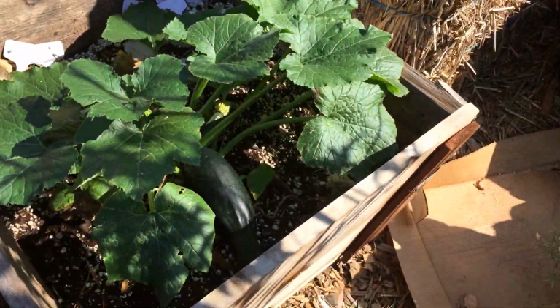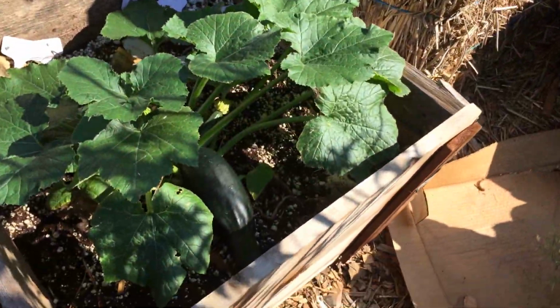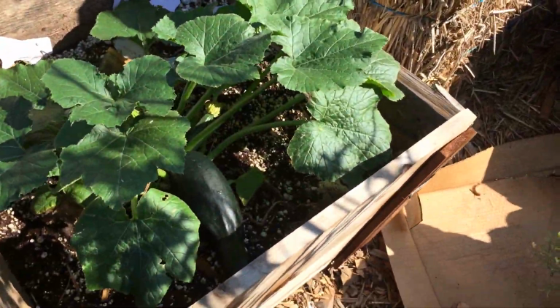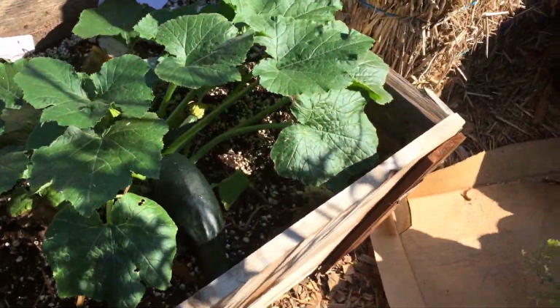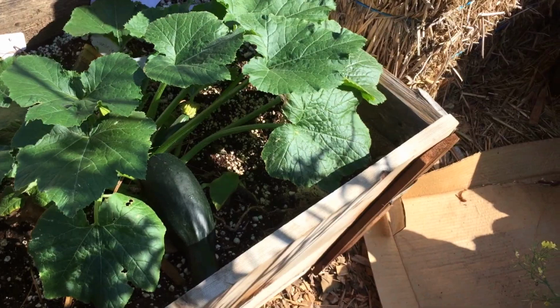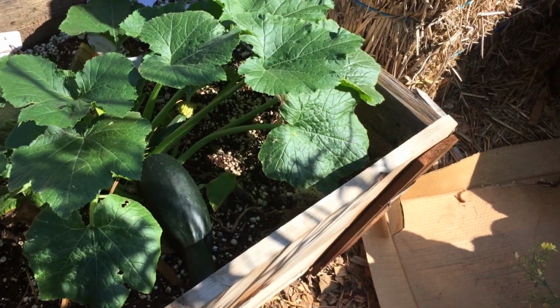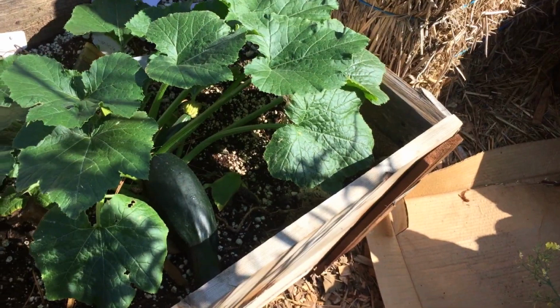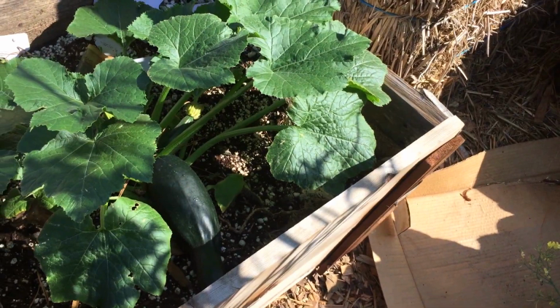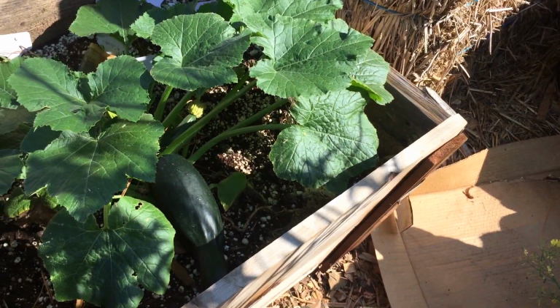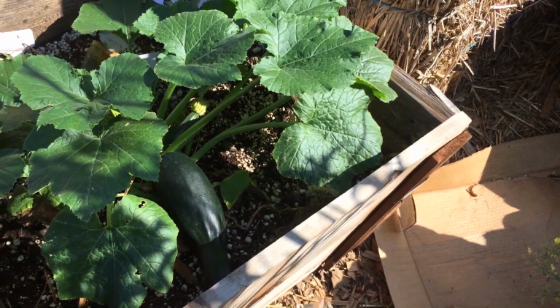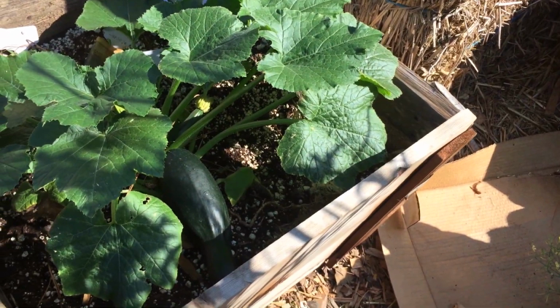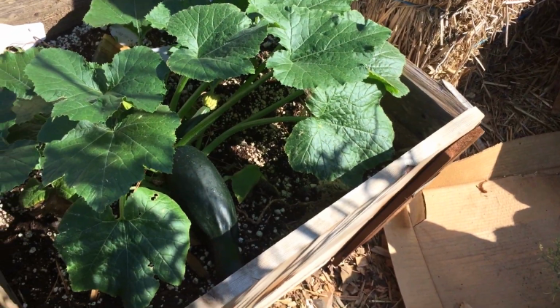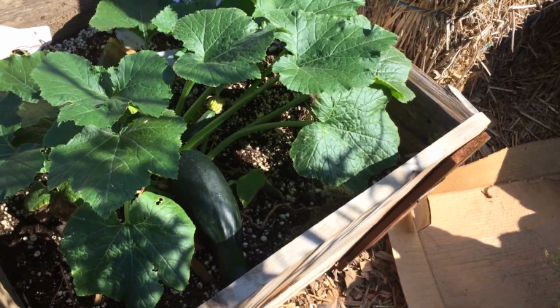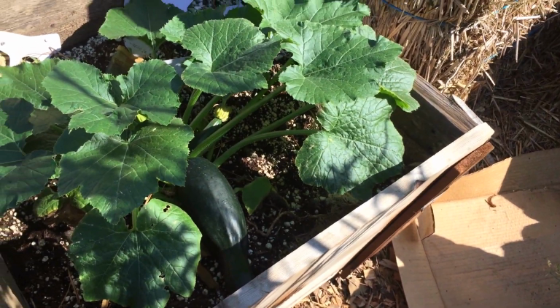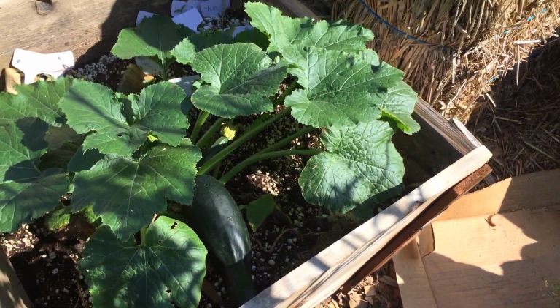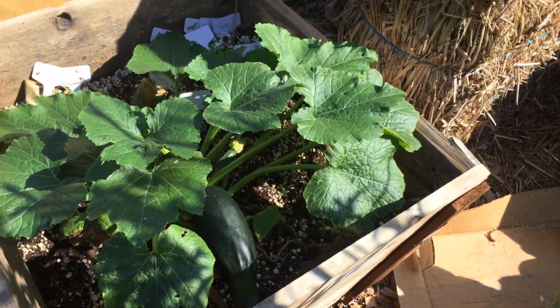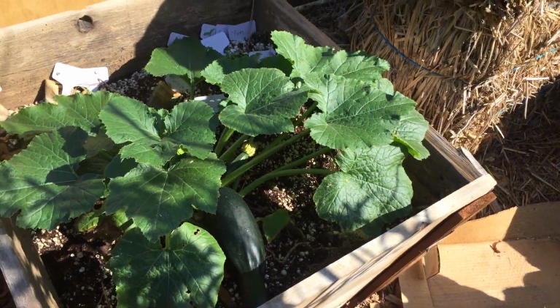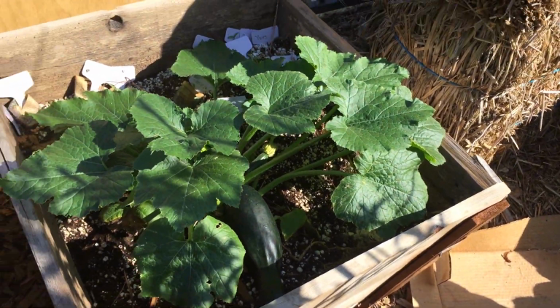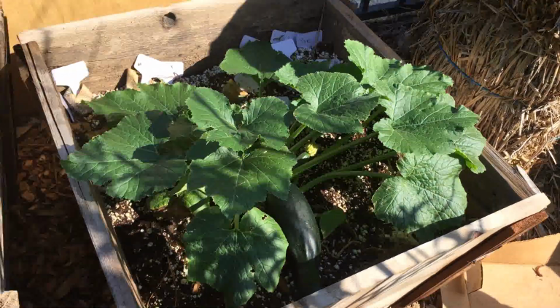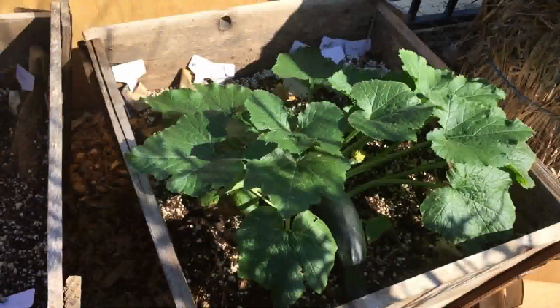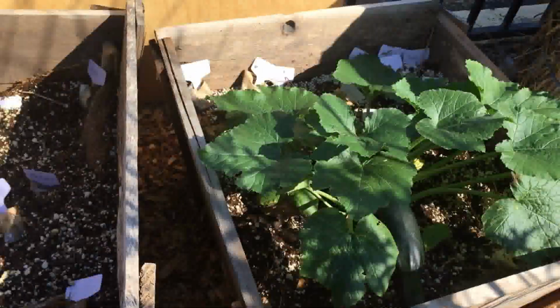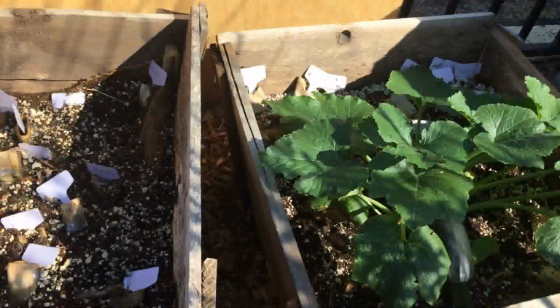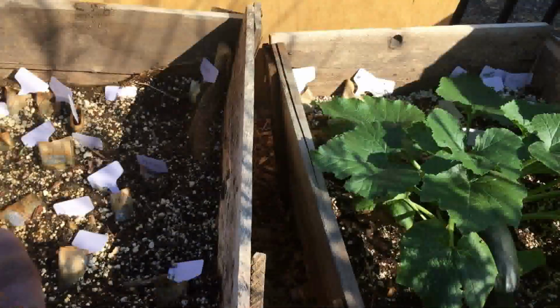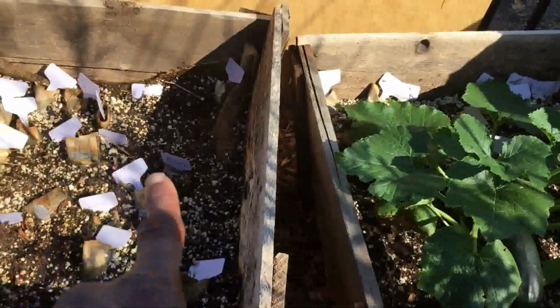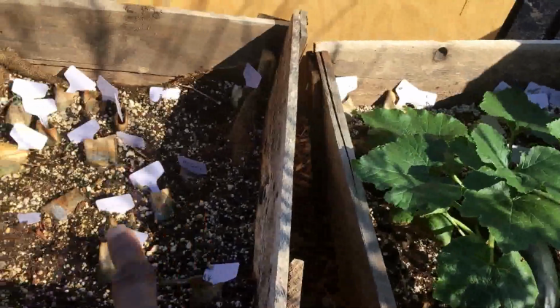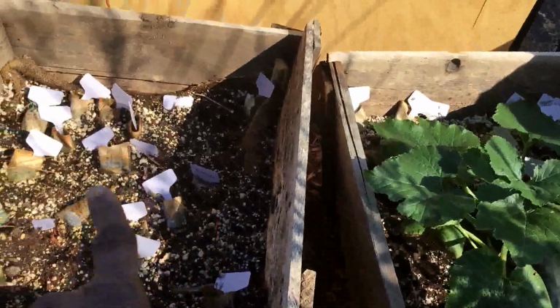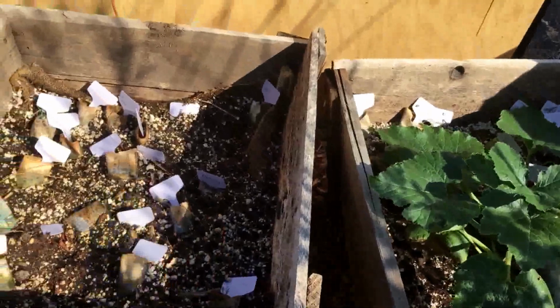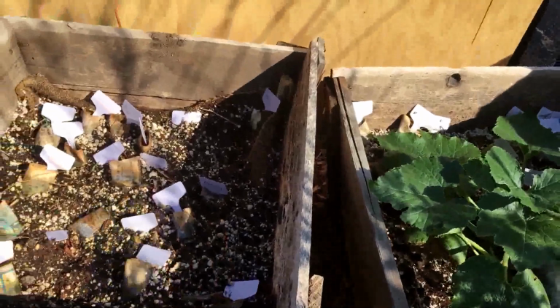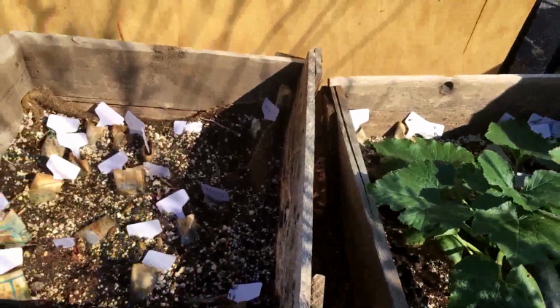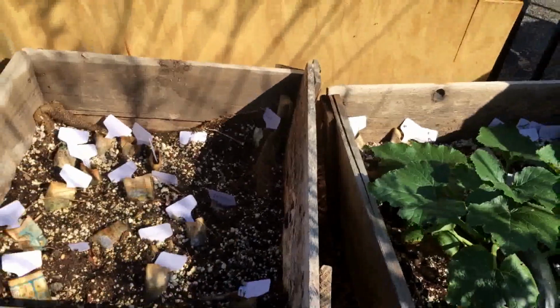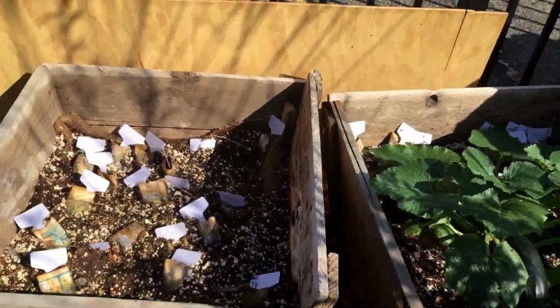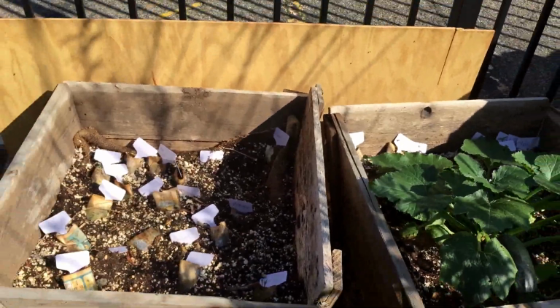They've got a nice big zucchini, and there are more of the little self-made newspaper pots.